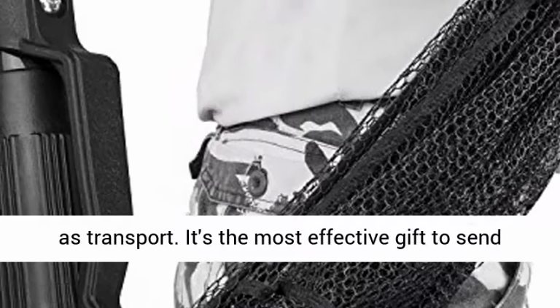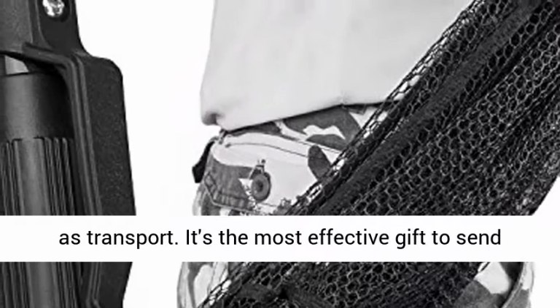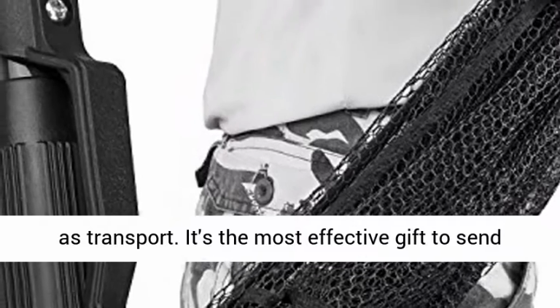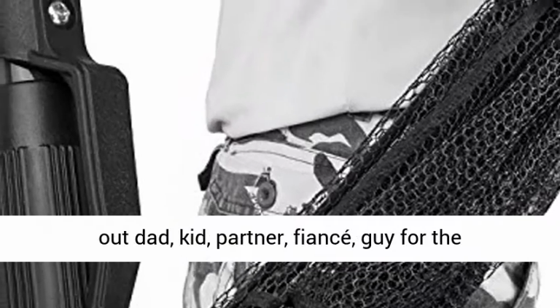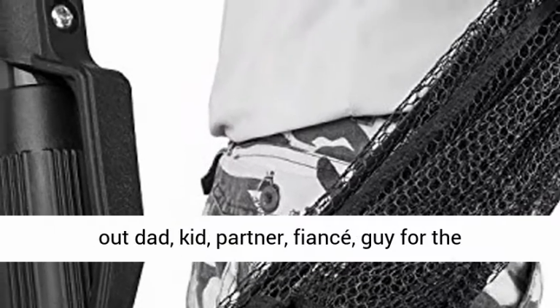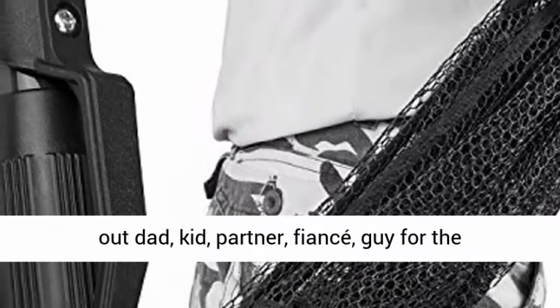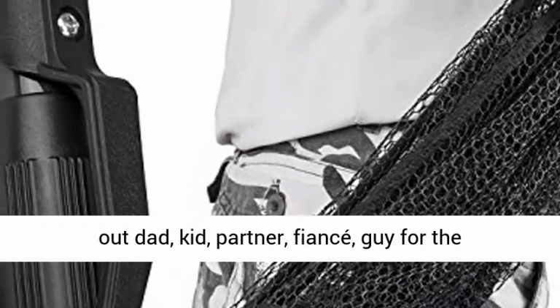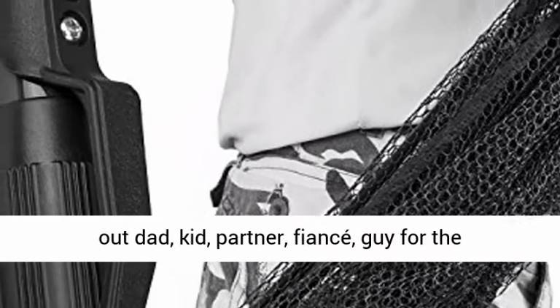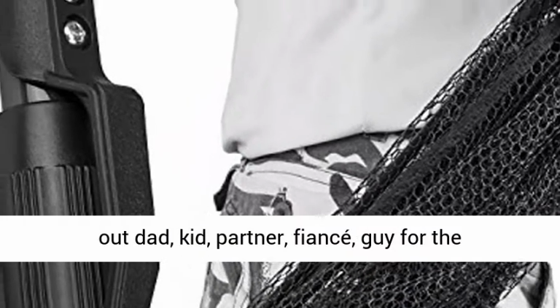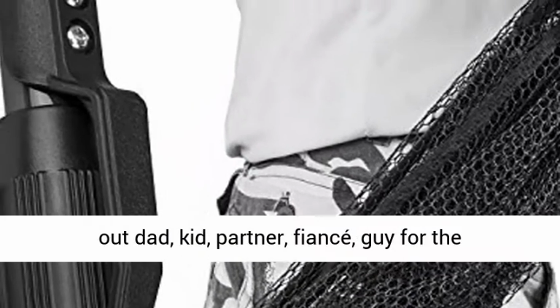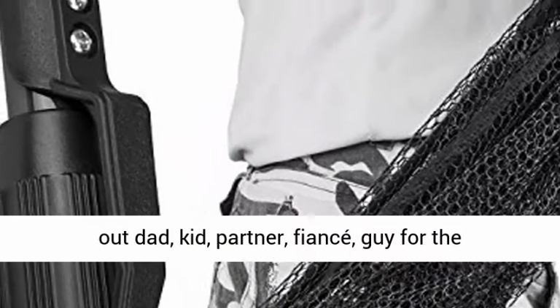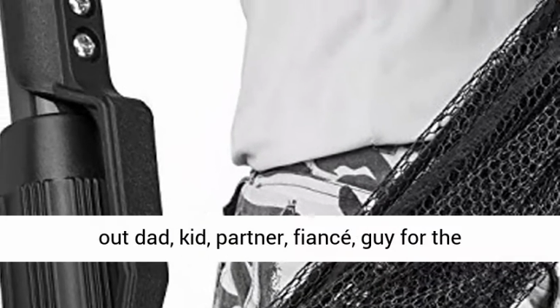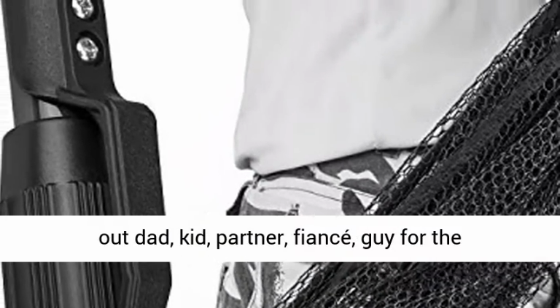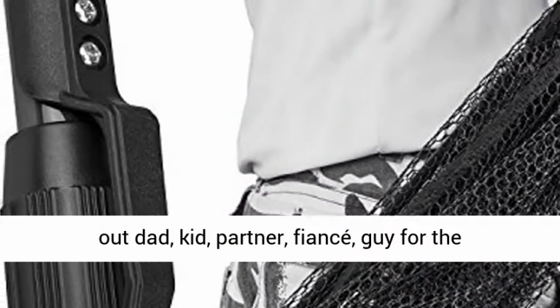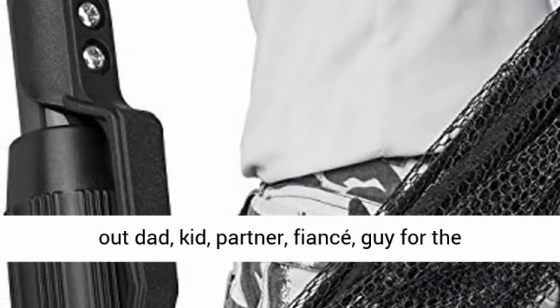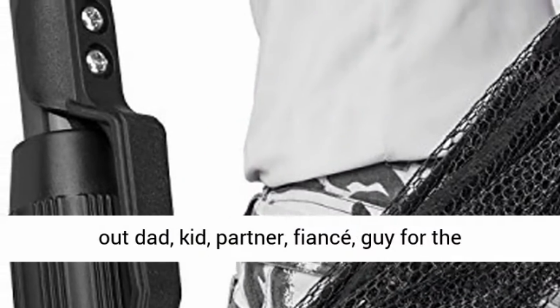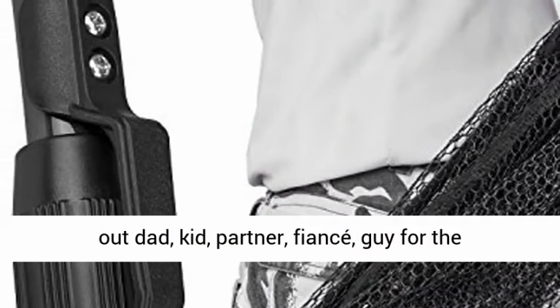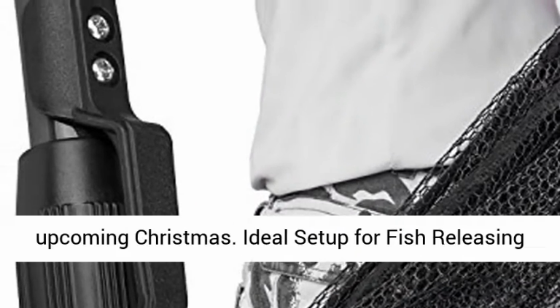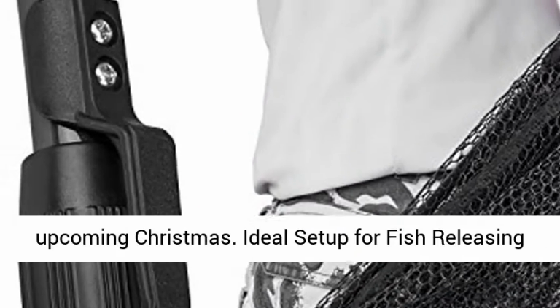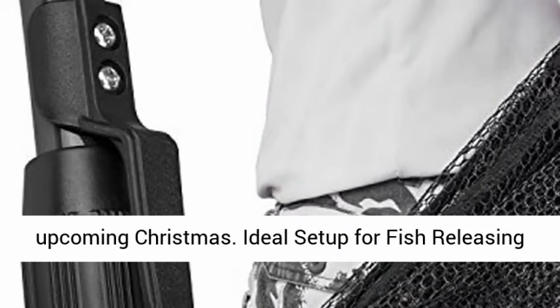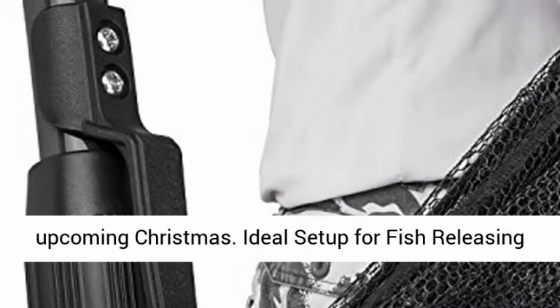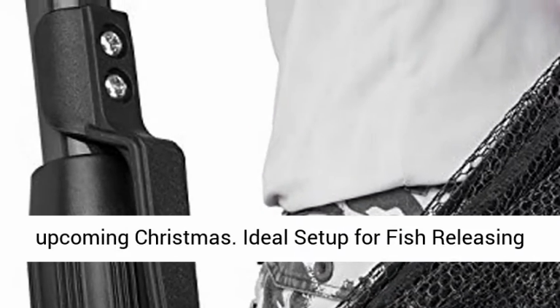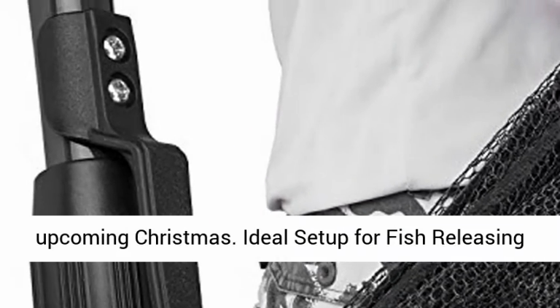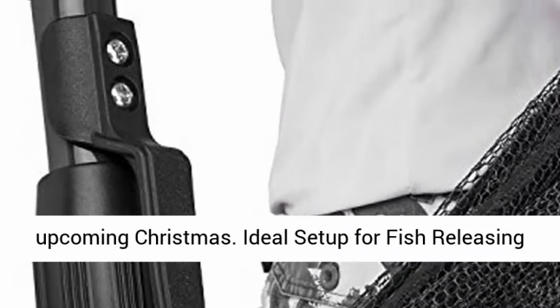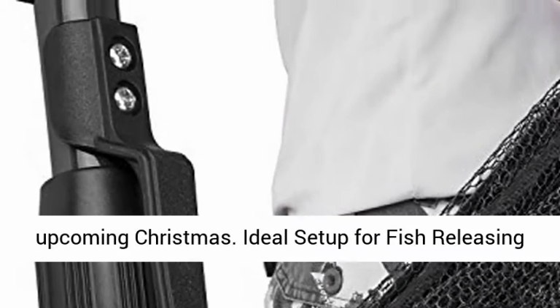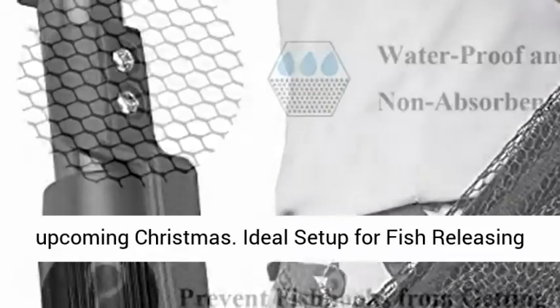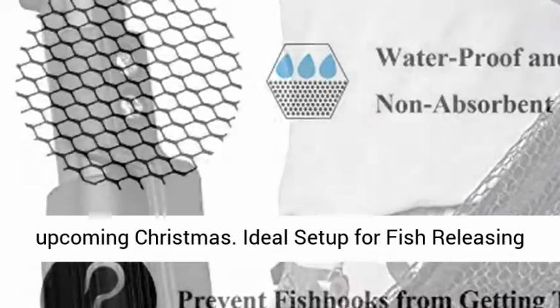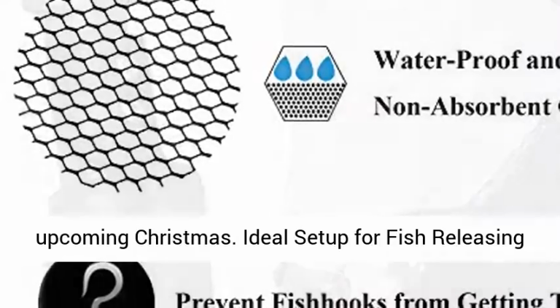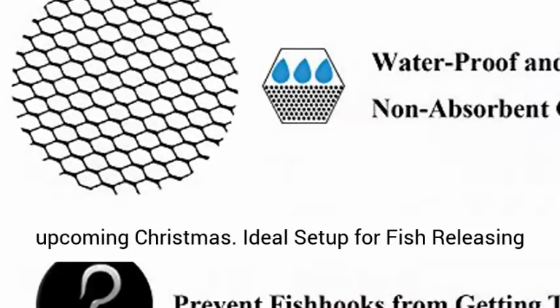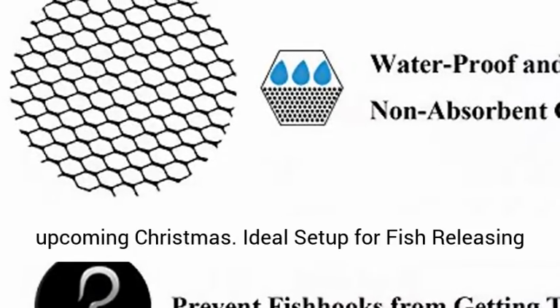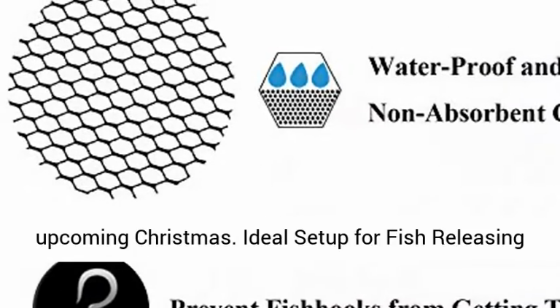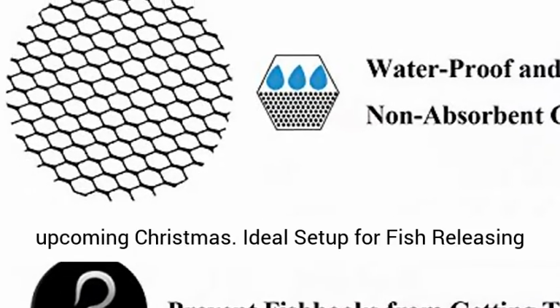It's the most effective gift to send to dad, kid, partner, fiancé, or guy for the upcoming Christmas.